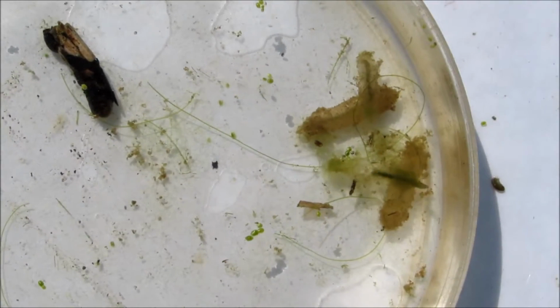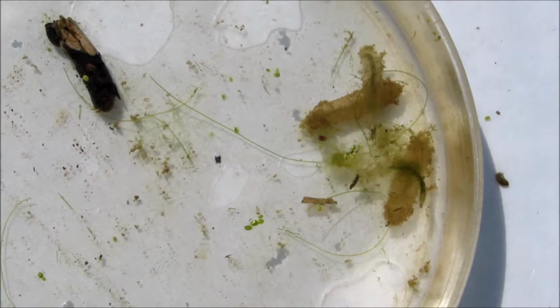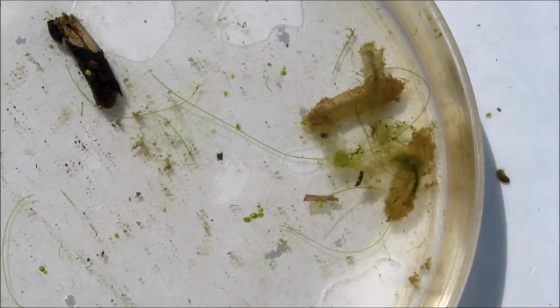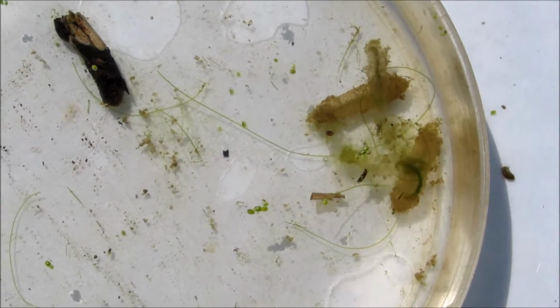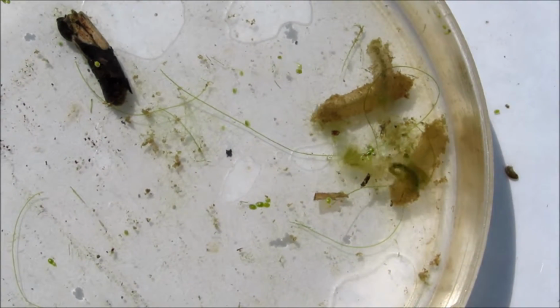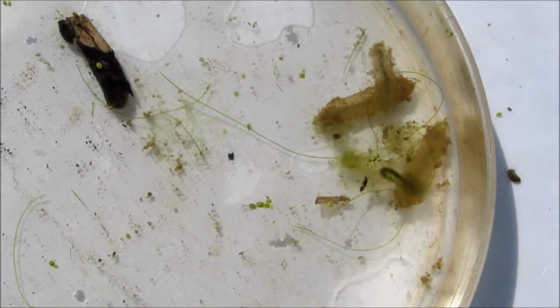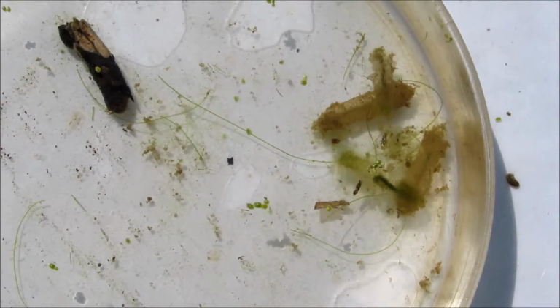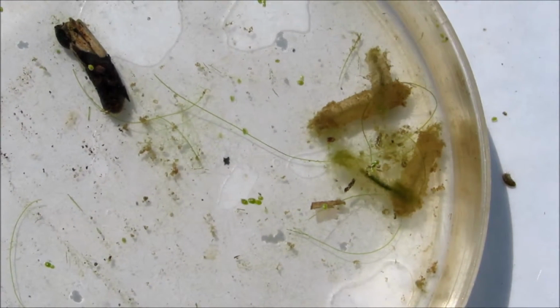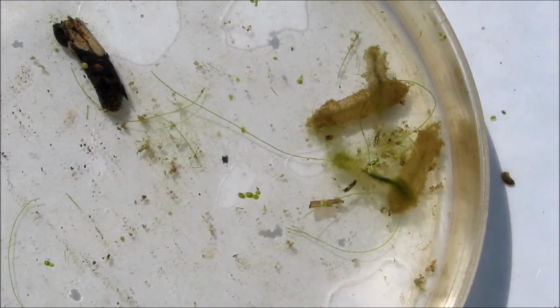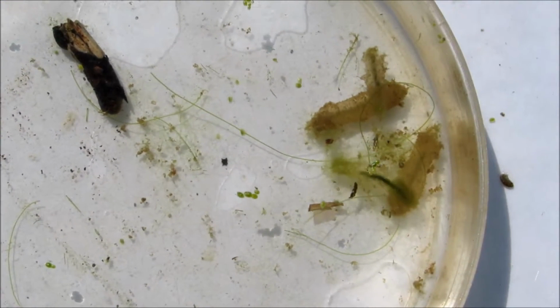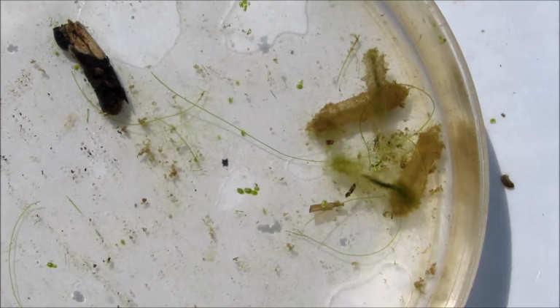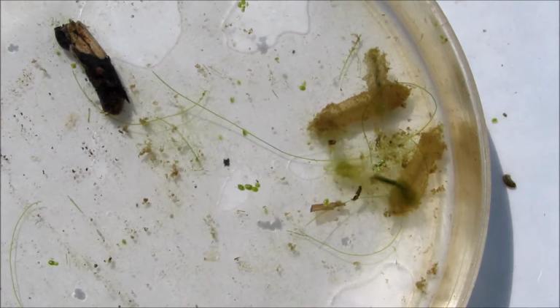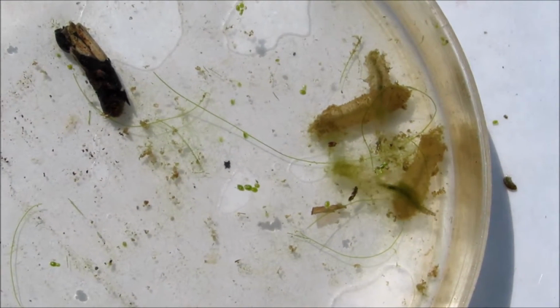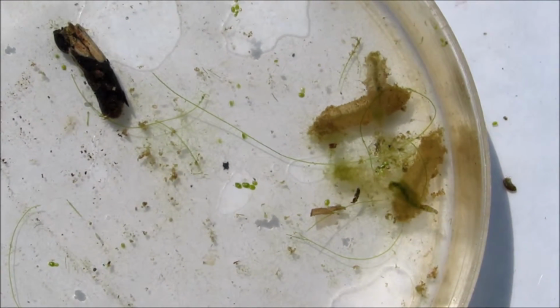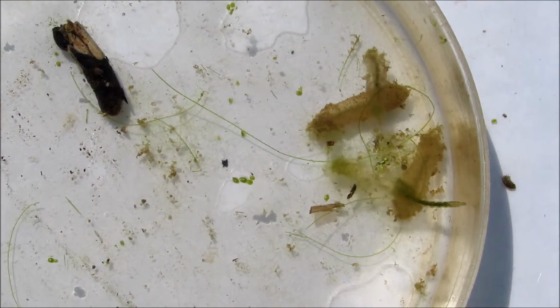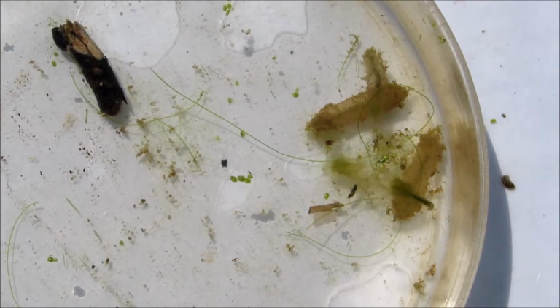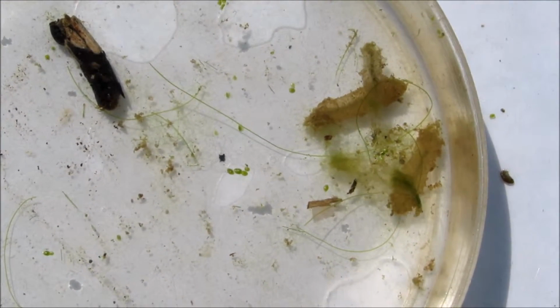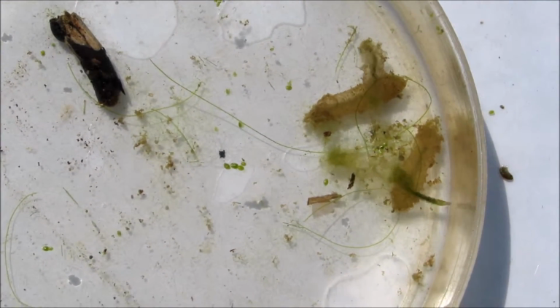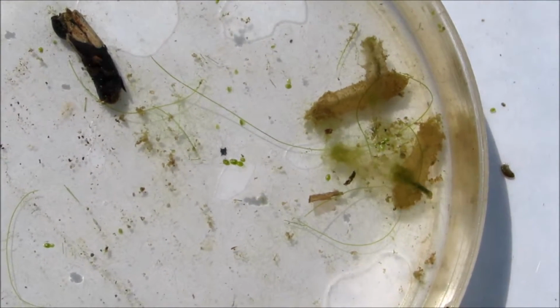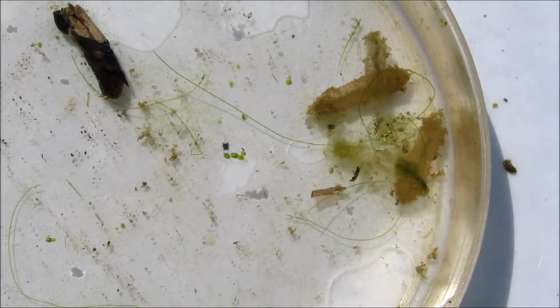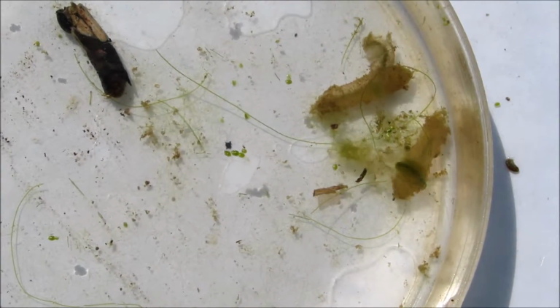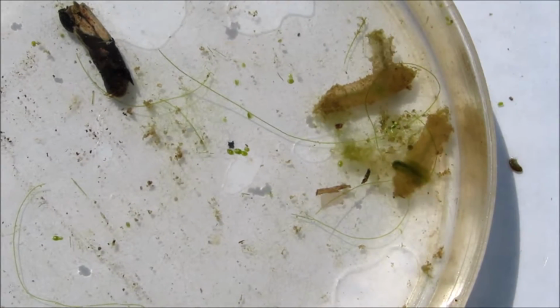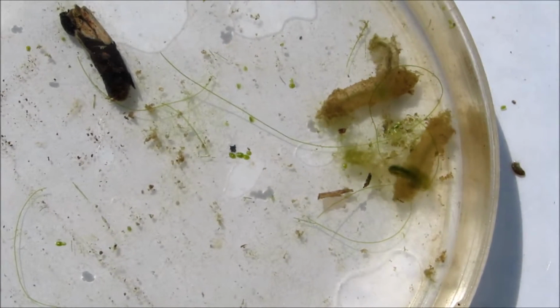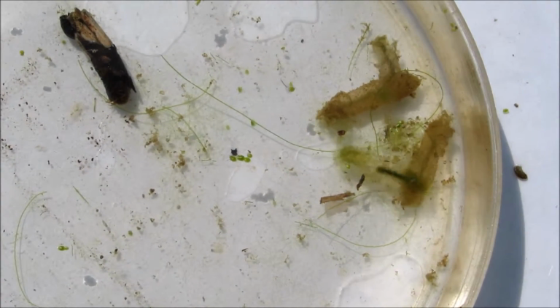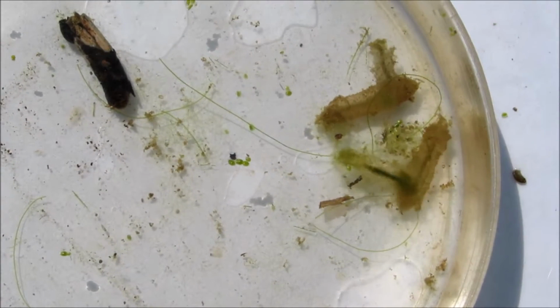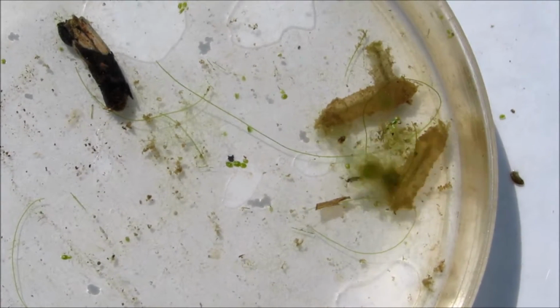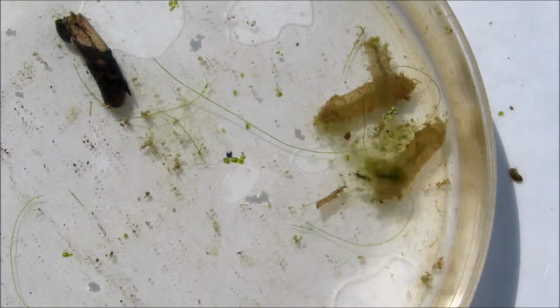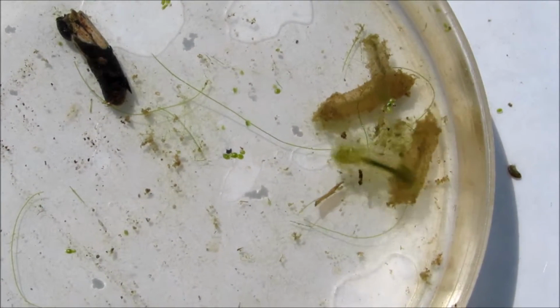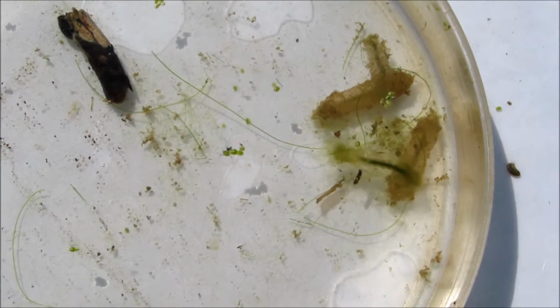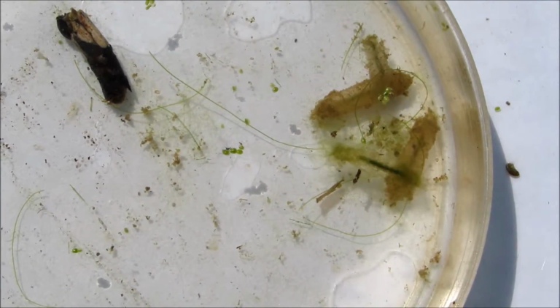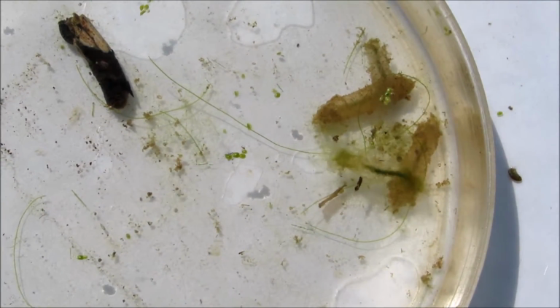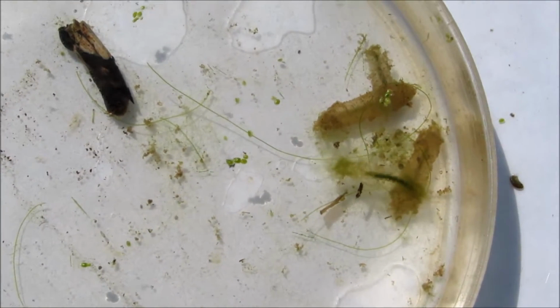My time of dipnetting is up for the day, but I wanted to show you some more of our cool finds.